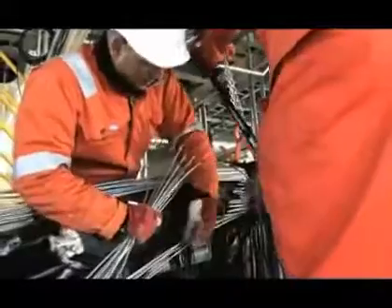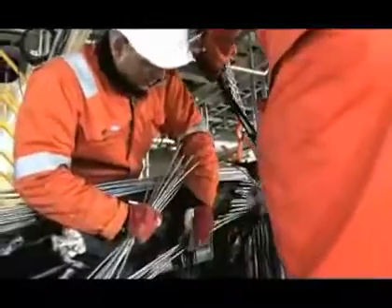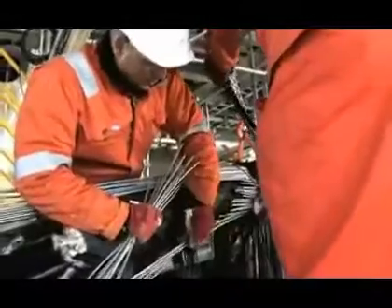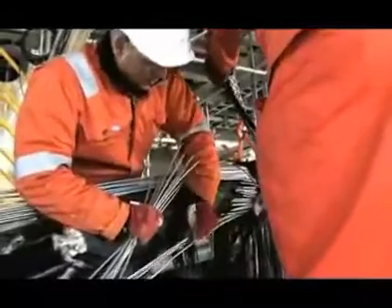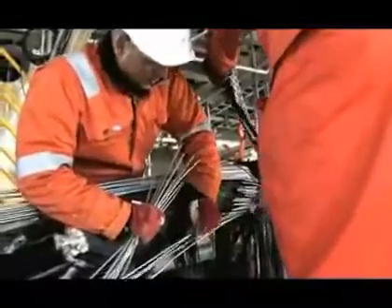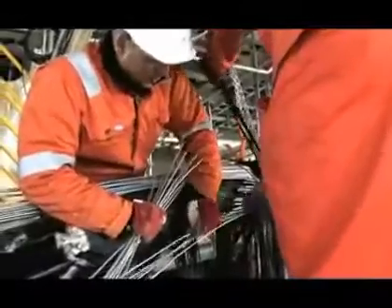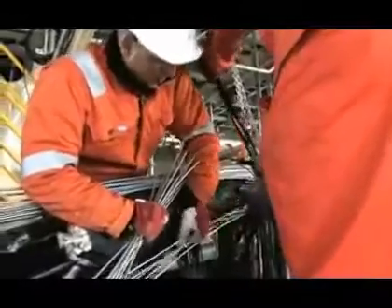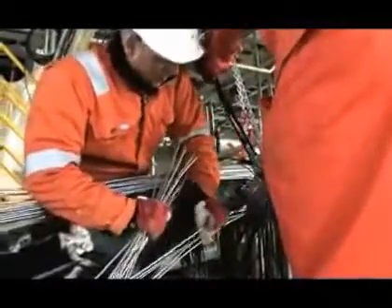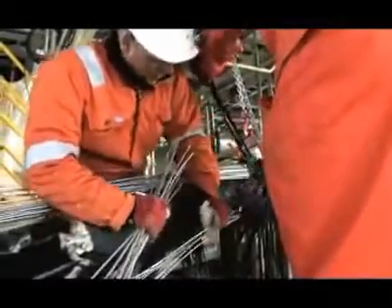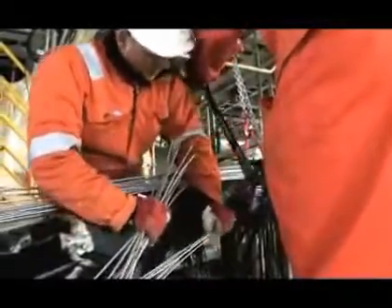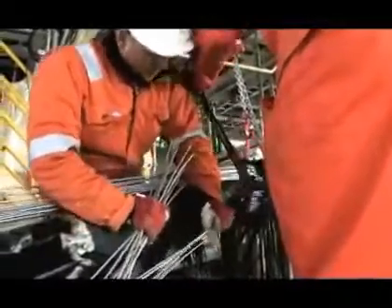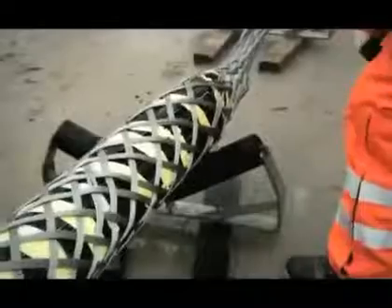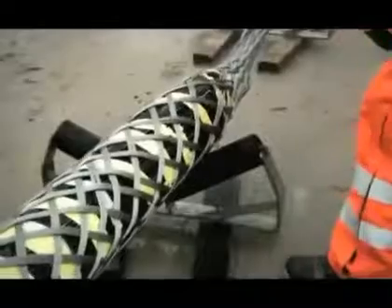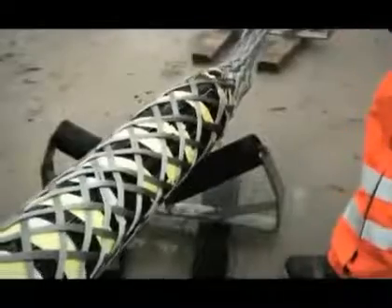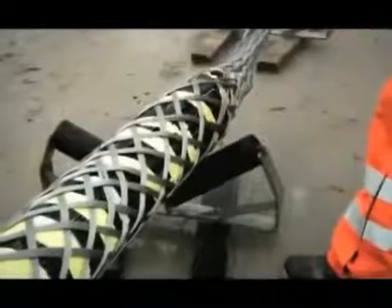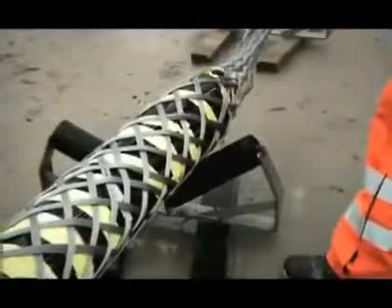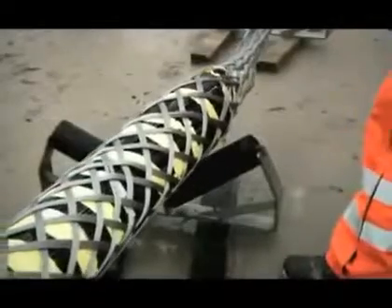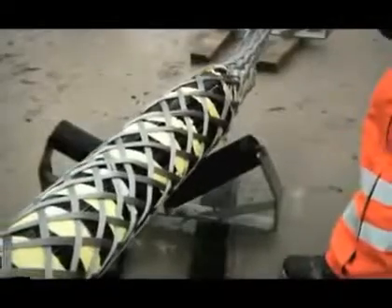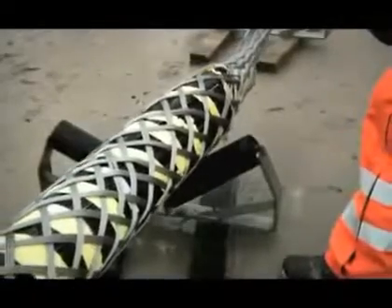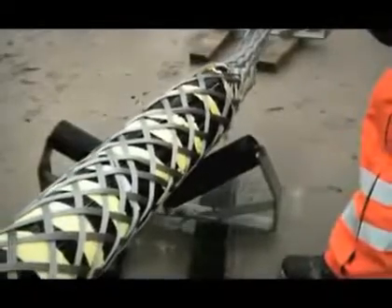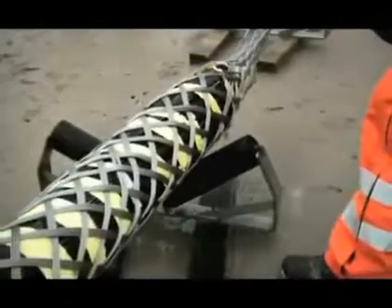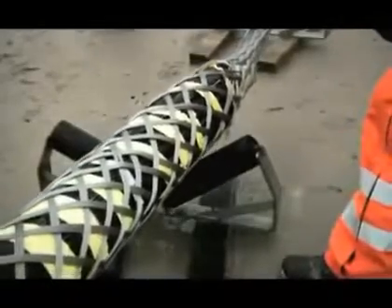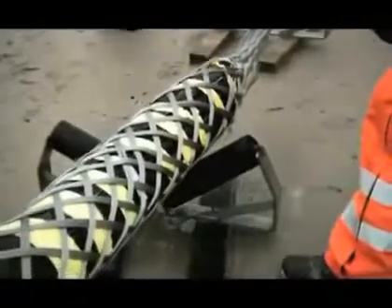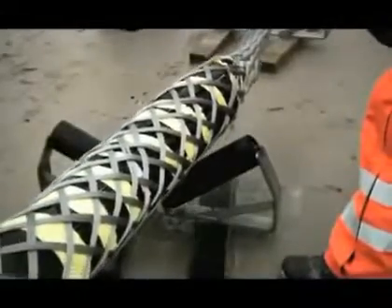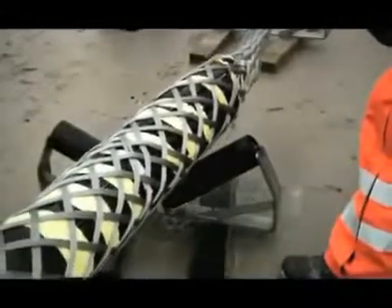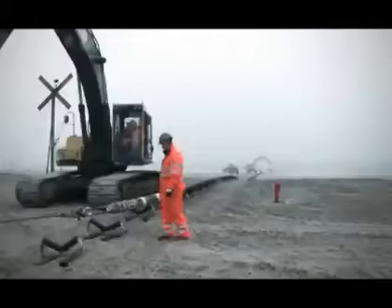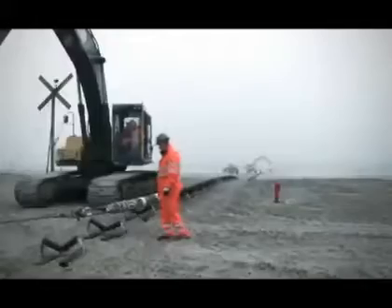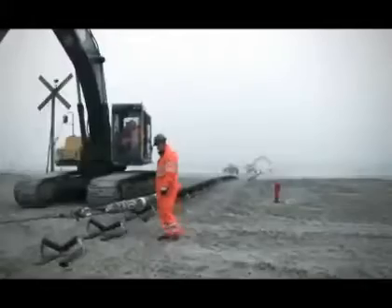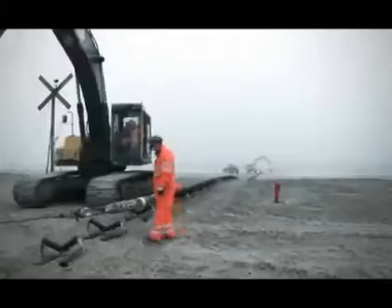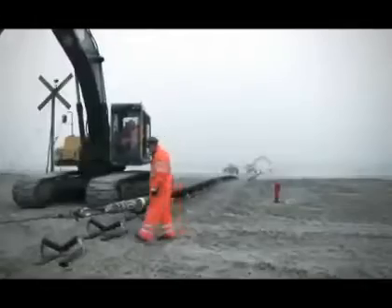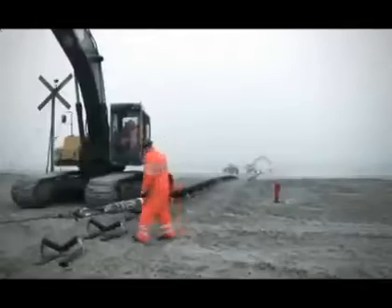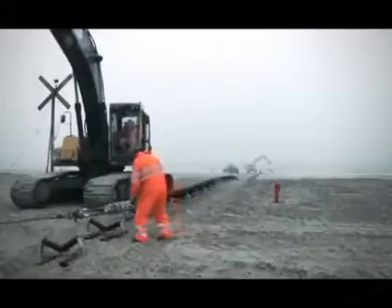From the substation, the produced power is led to shore through a 42 kilometers long sea cable.